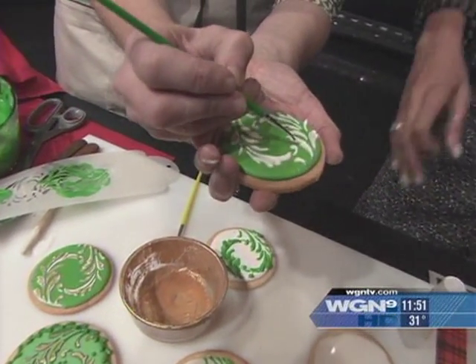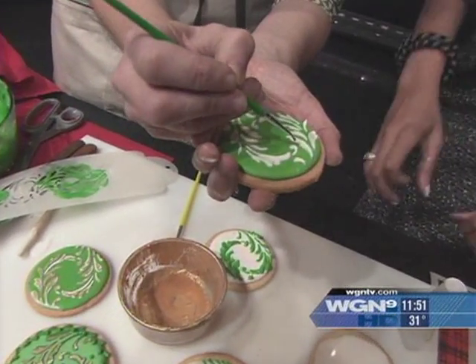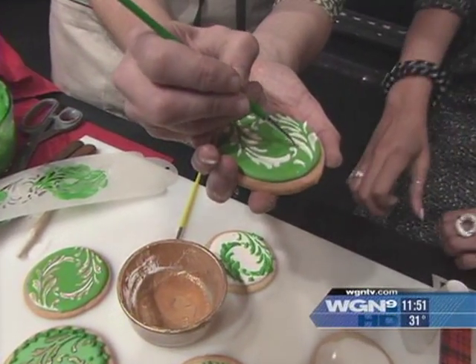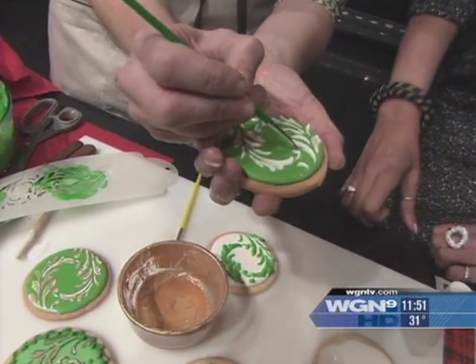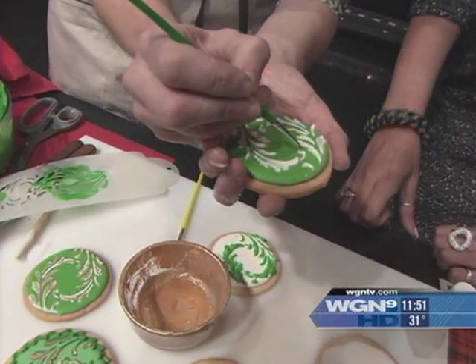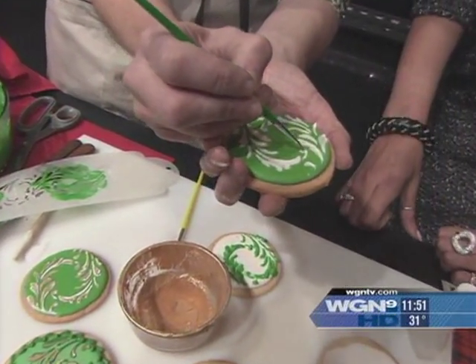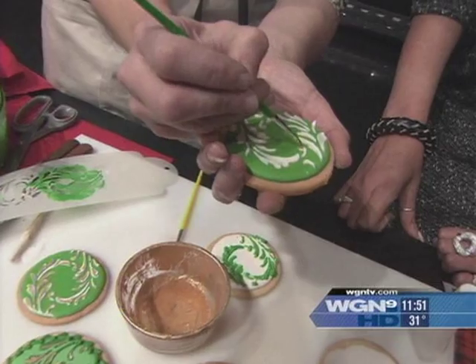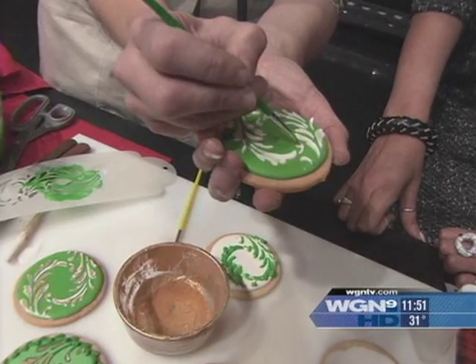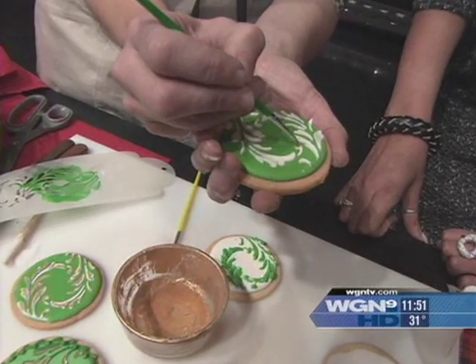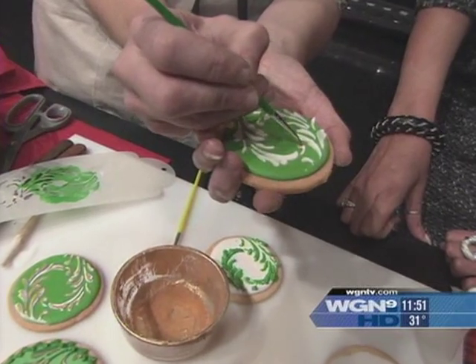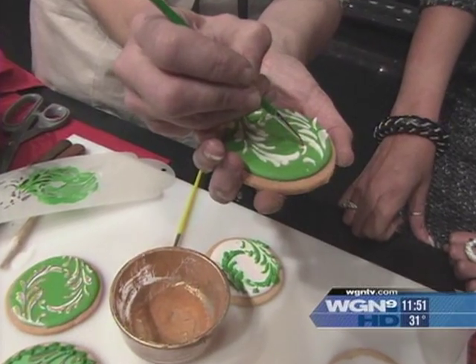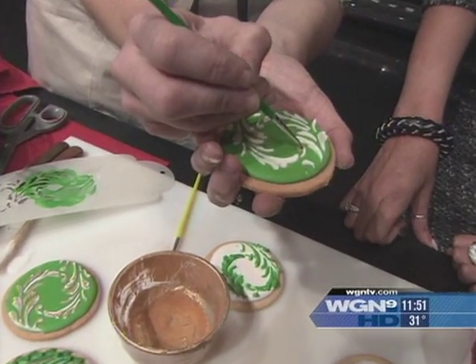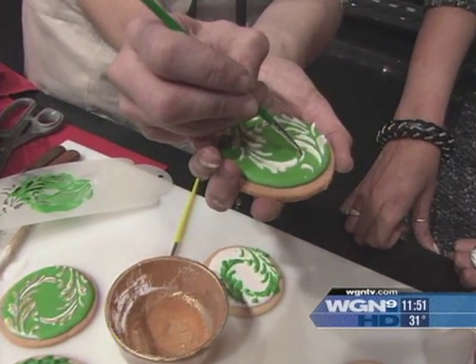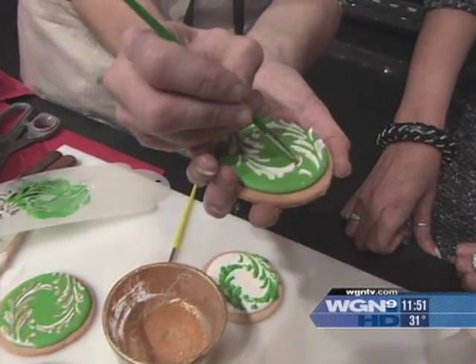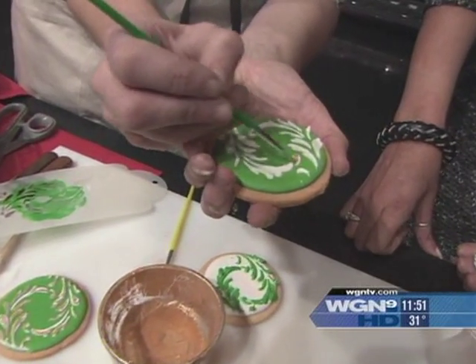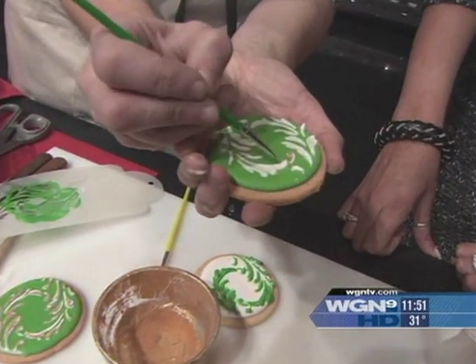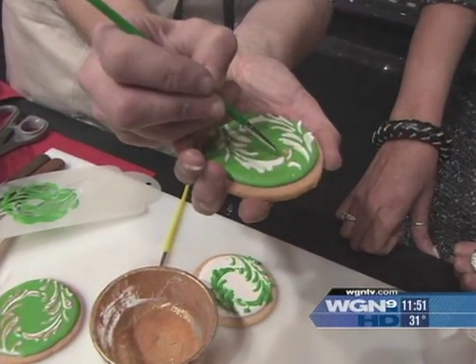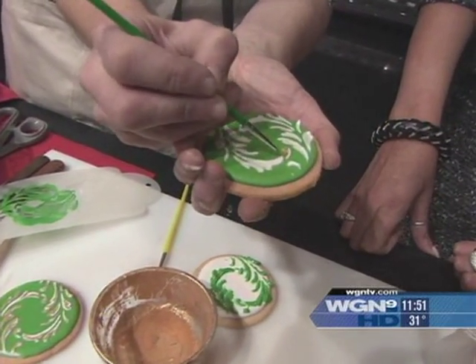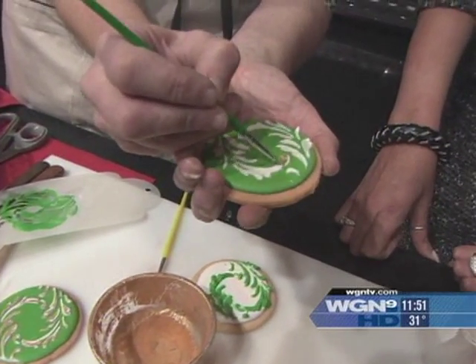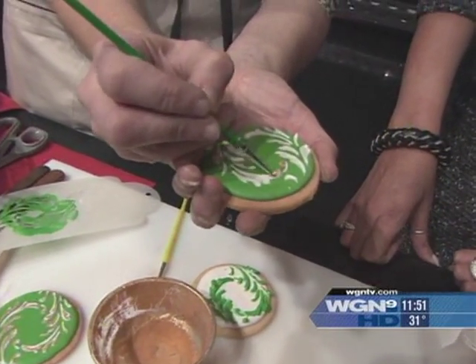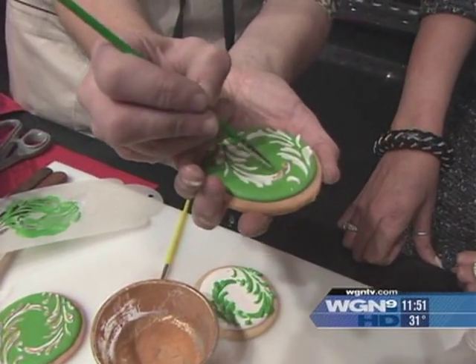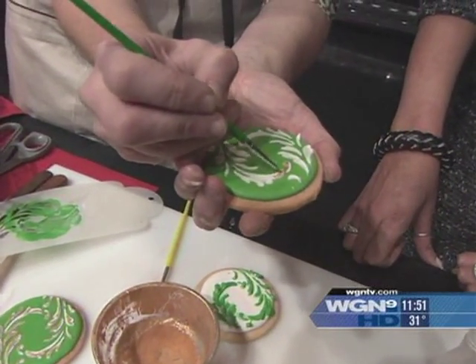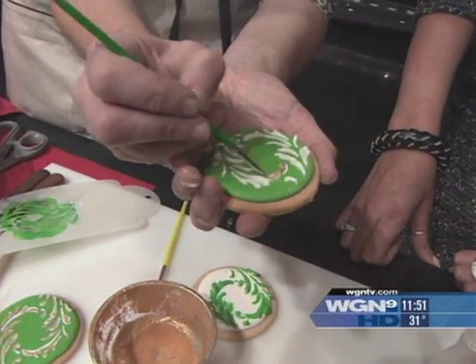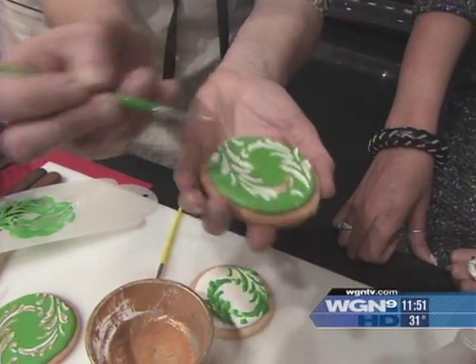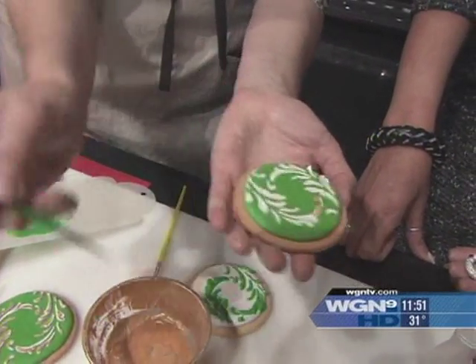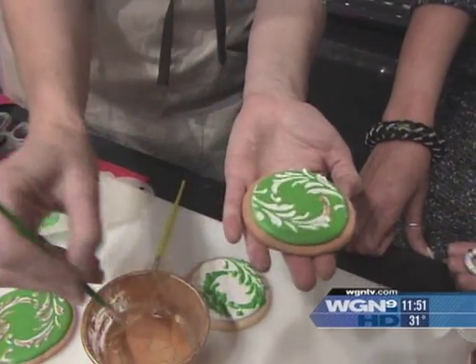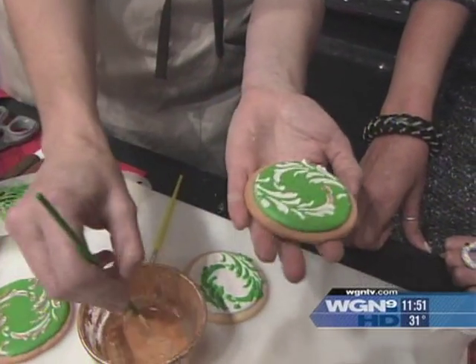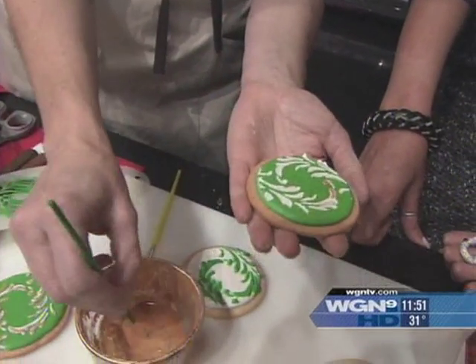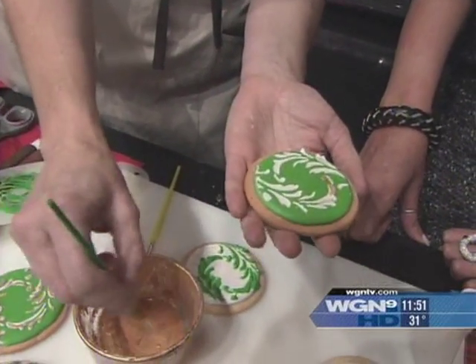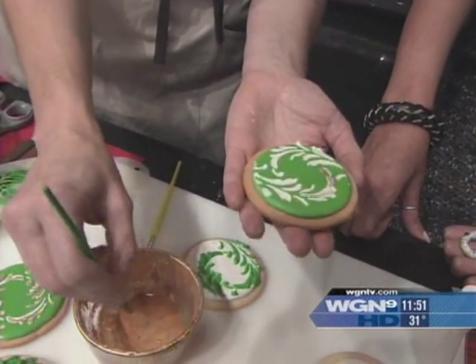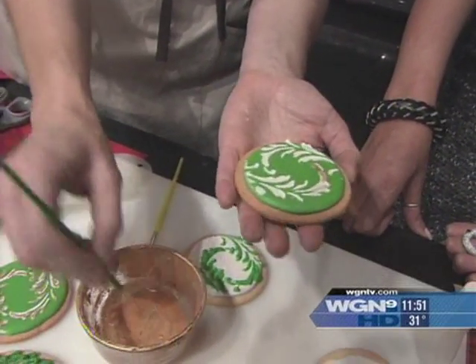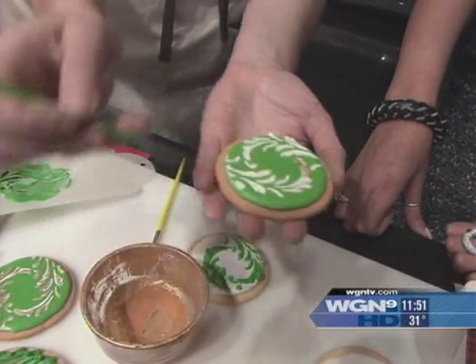Using a teeny tiny brush, just accent this up here.